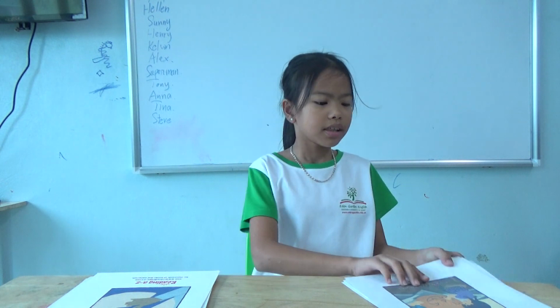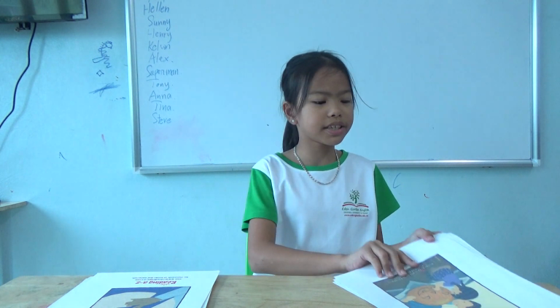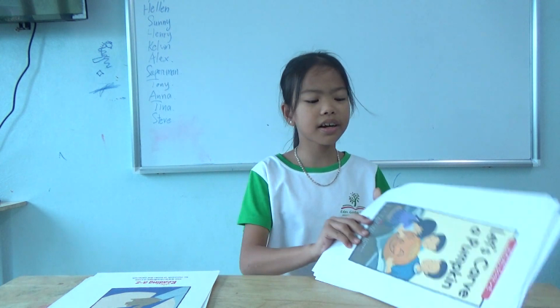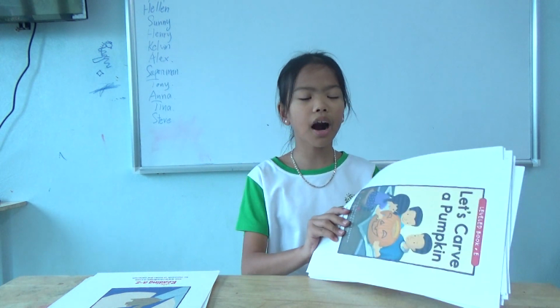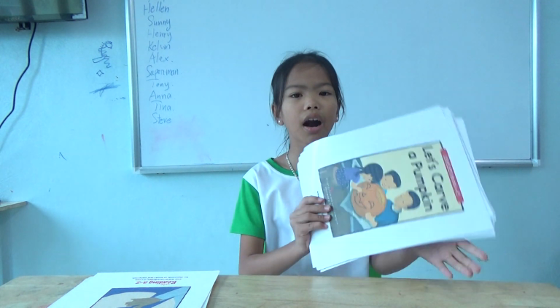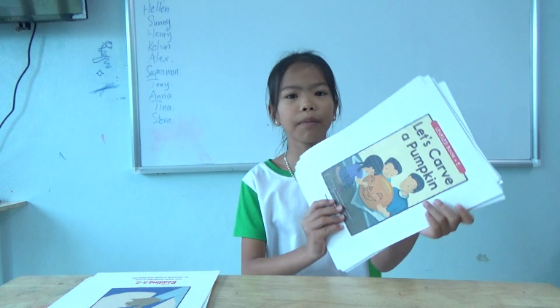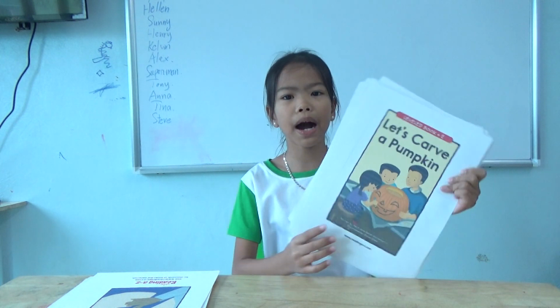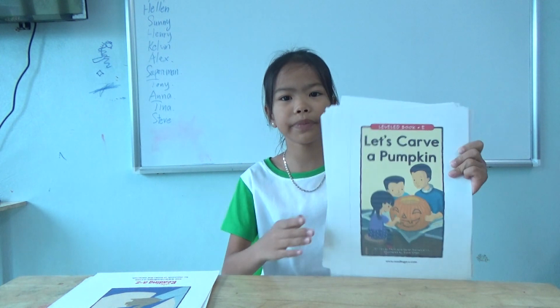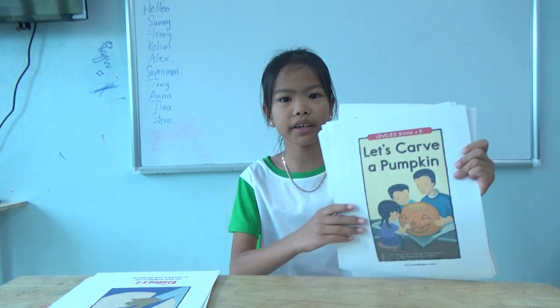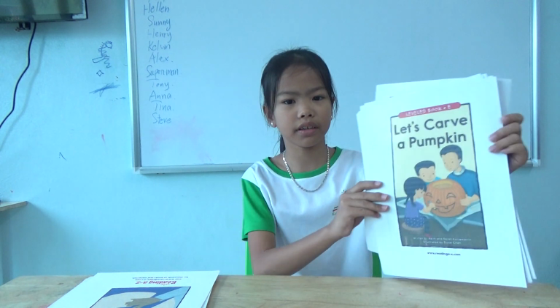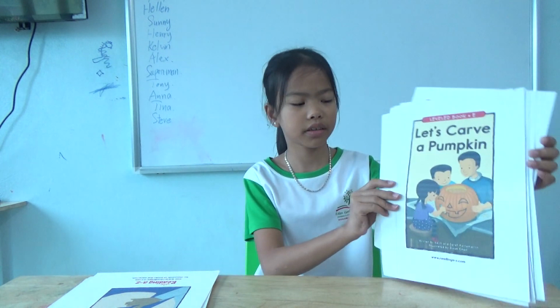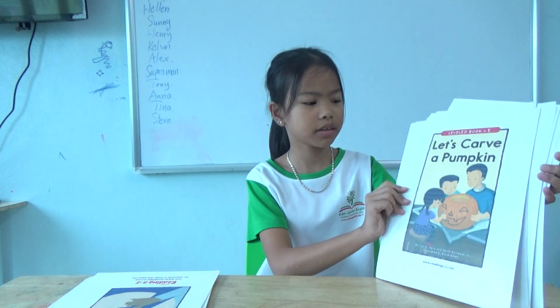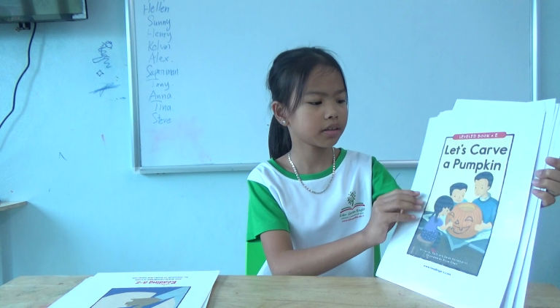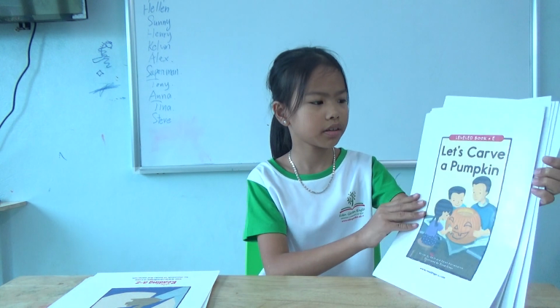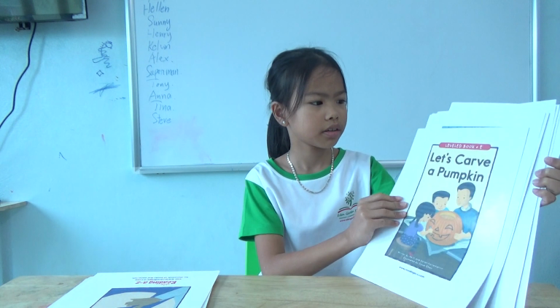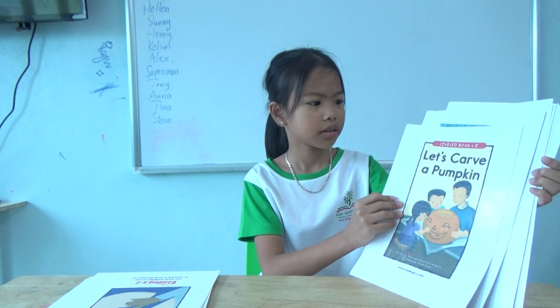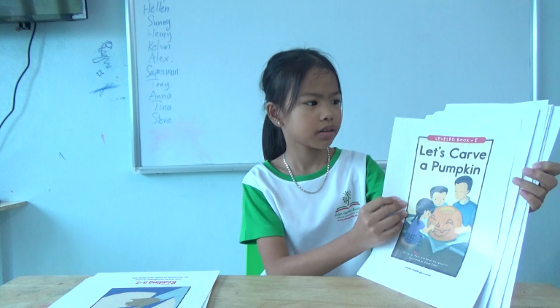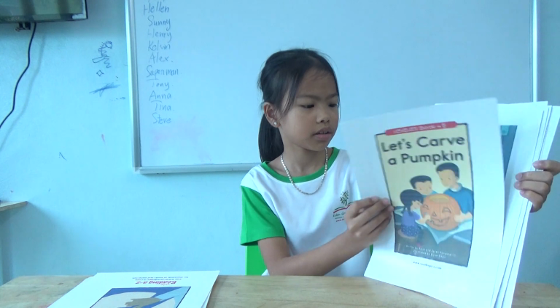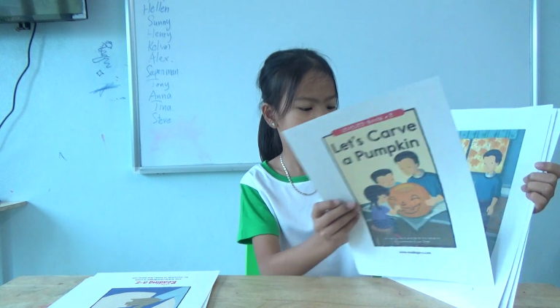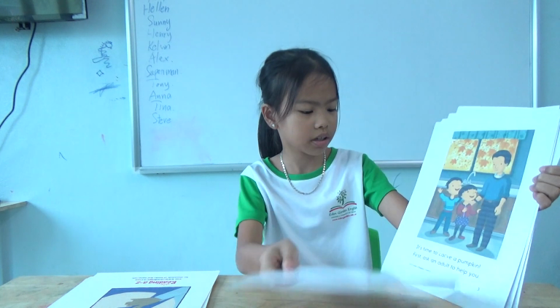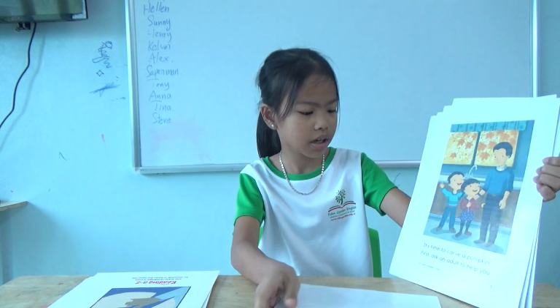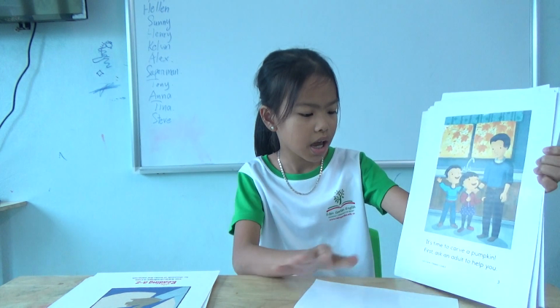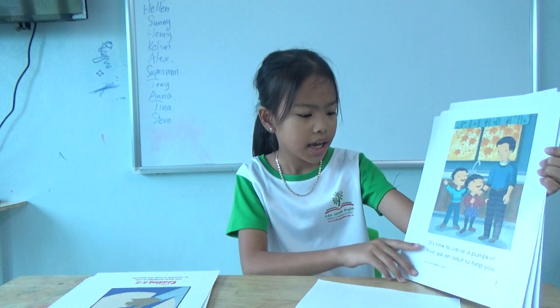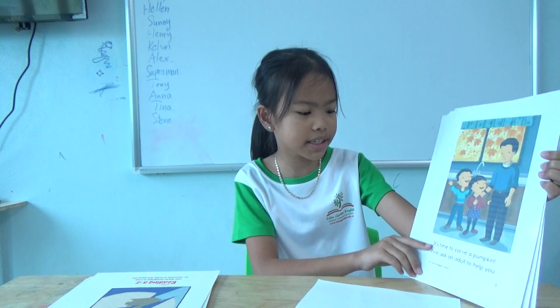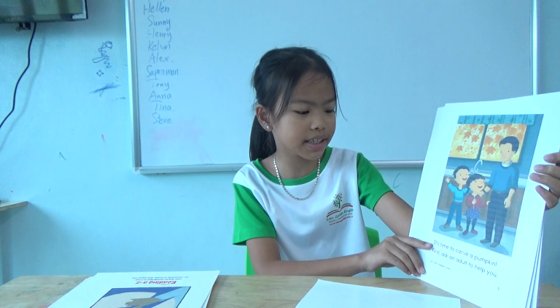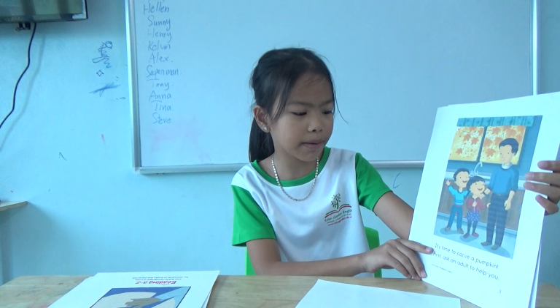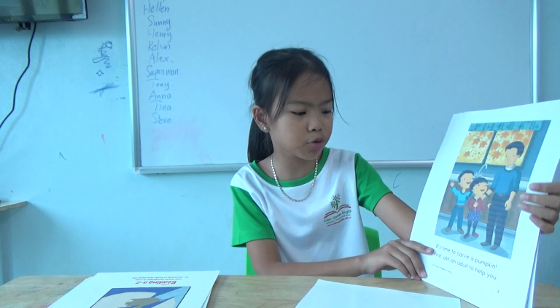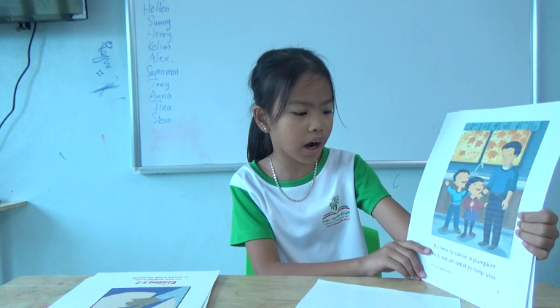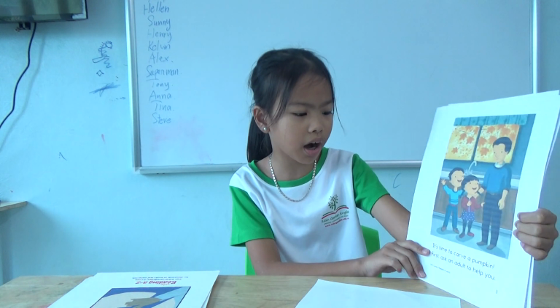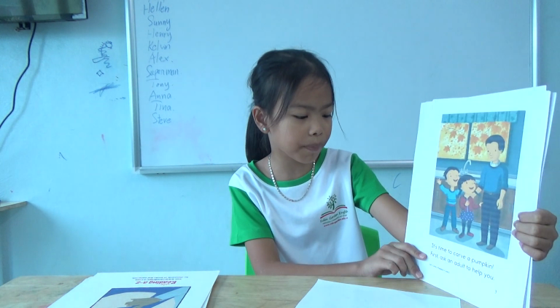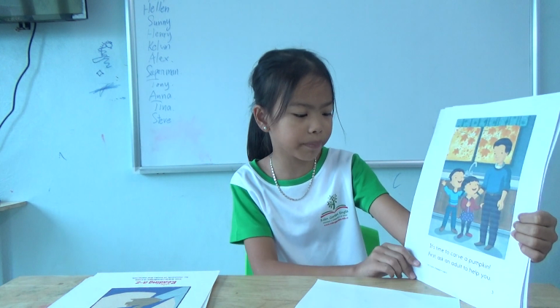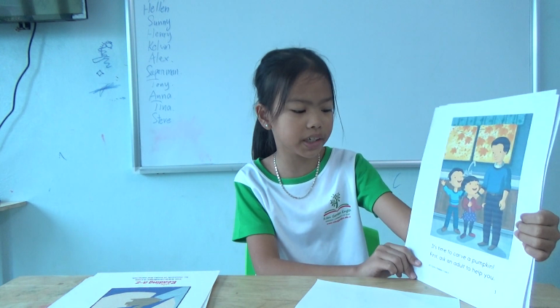Let's carve a pumpkin. It's time to carve a pumpkin.